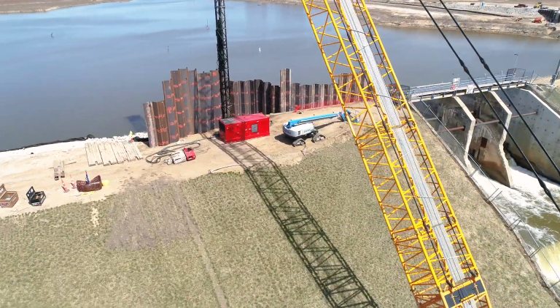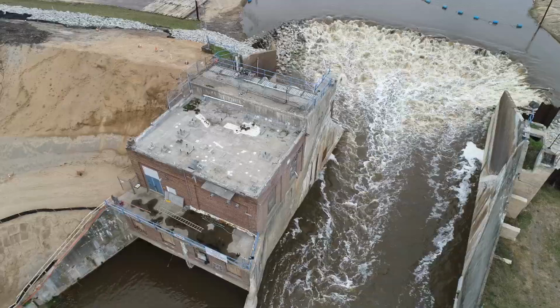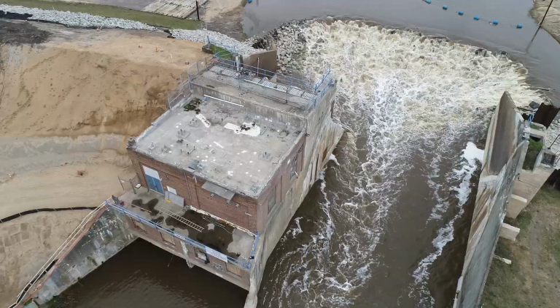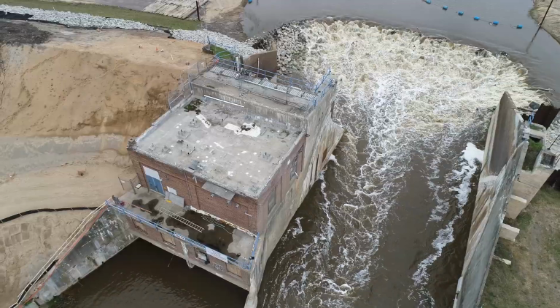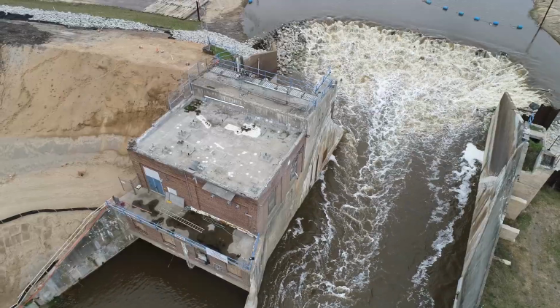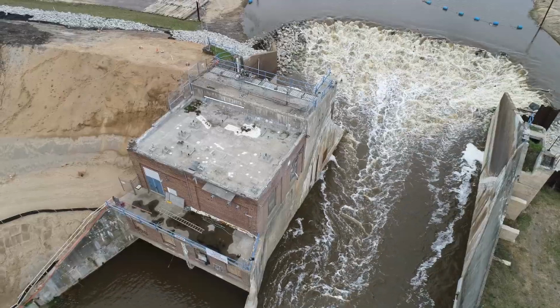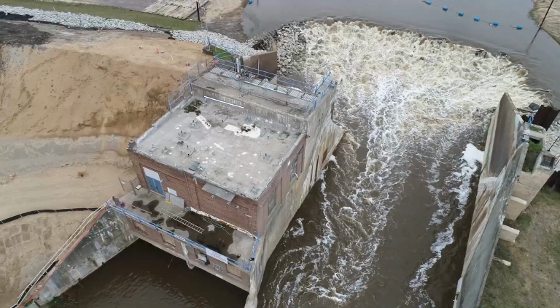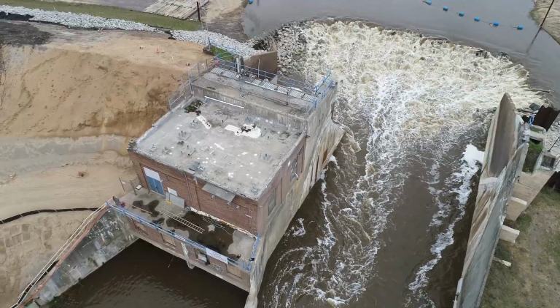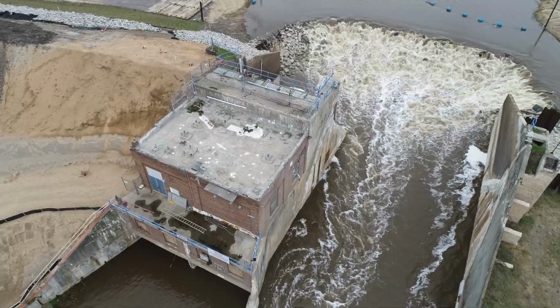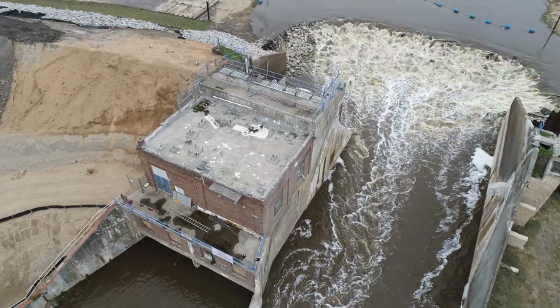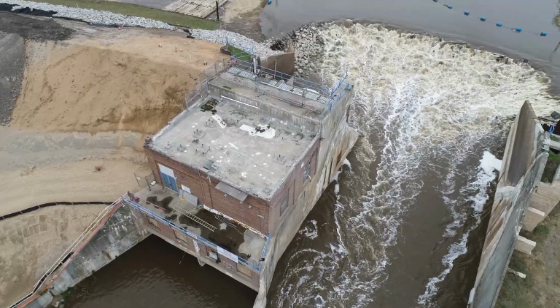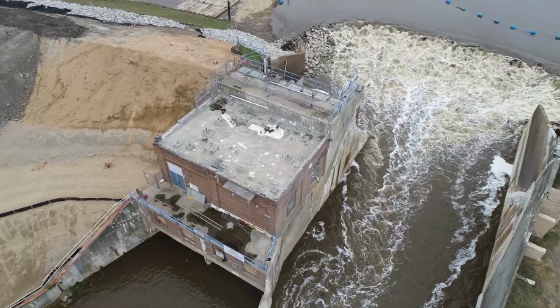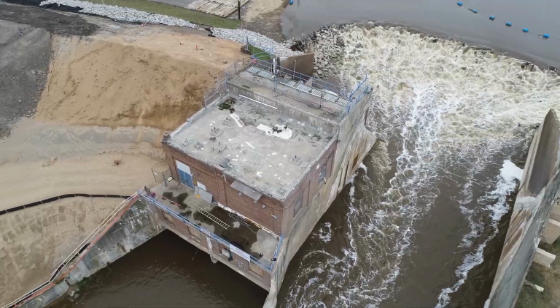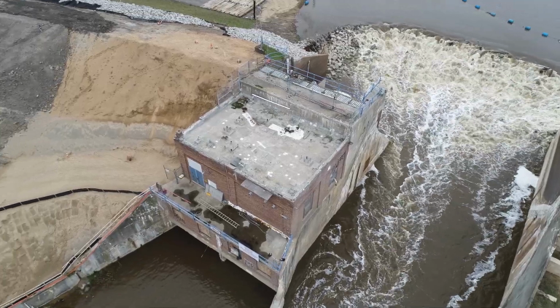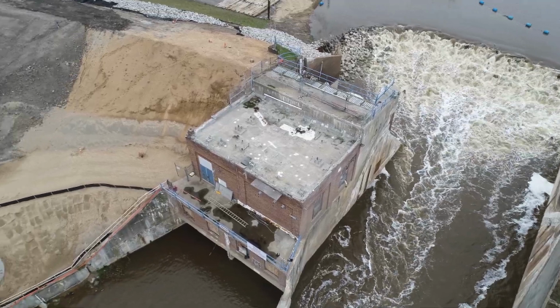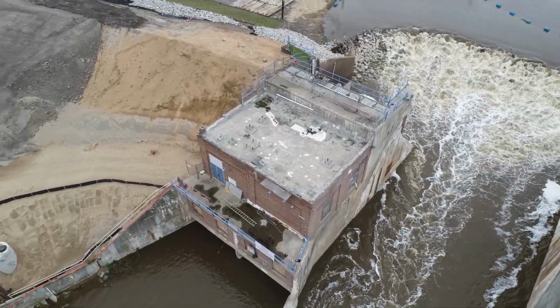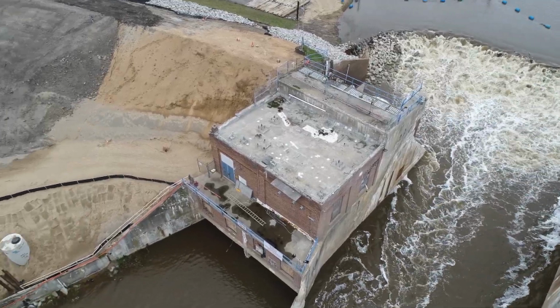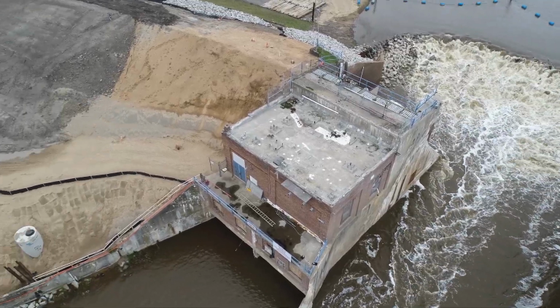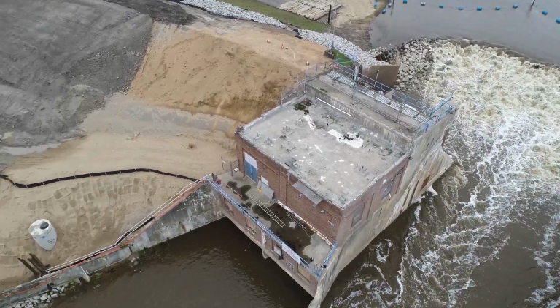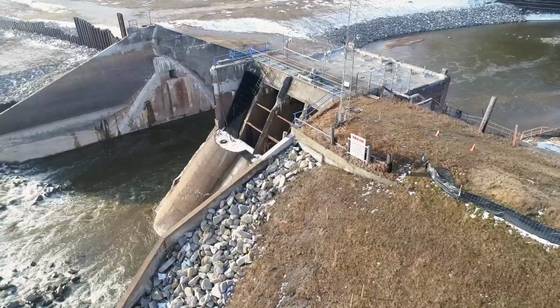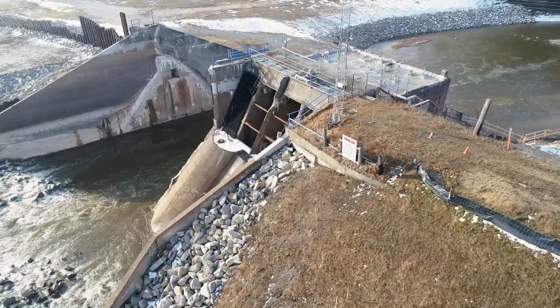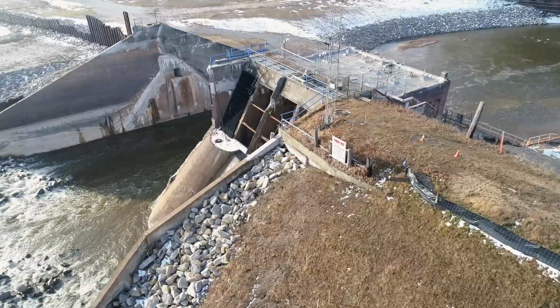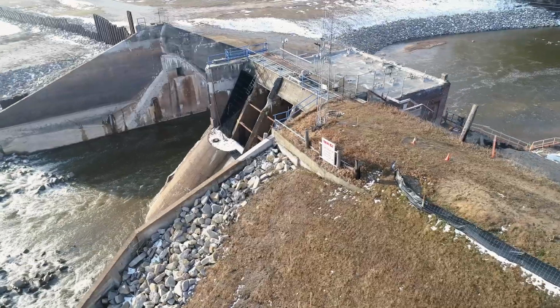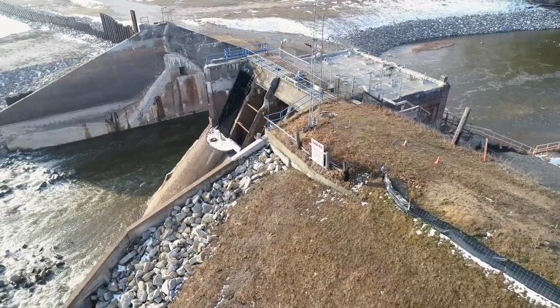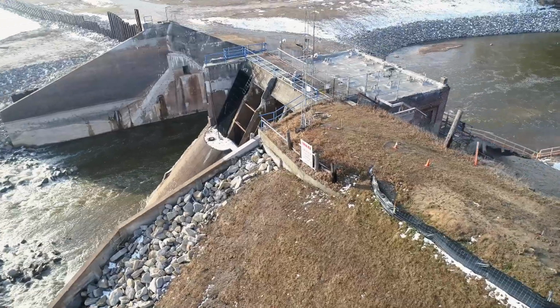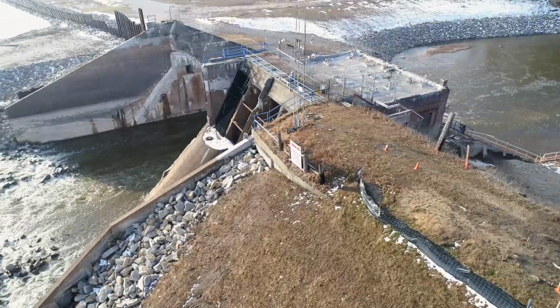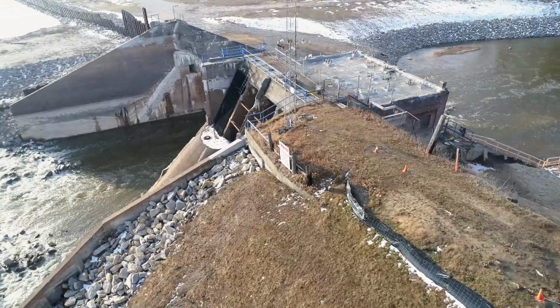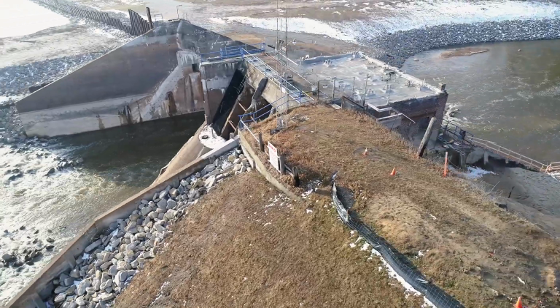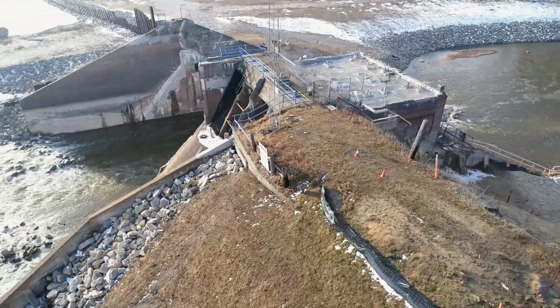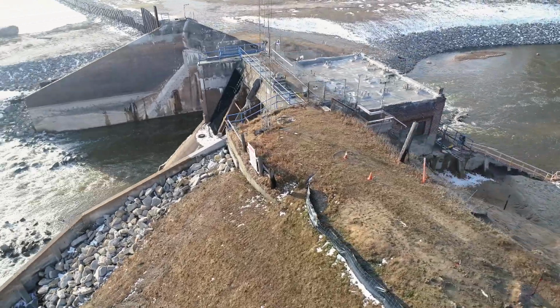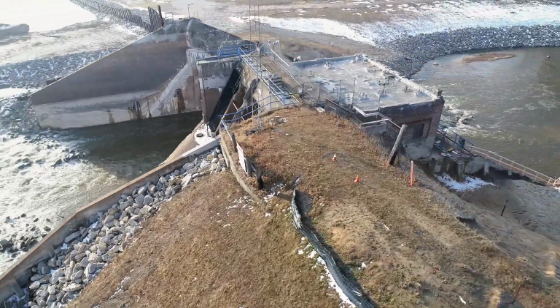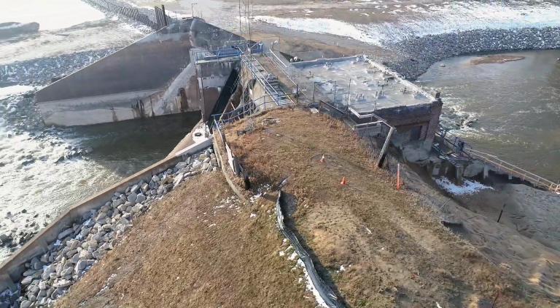The final phase of construction will consist of building the Tobacco Spillway and the Titabawassee Primary and Auxiliary Spillways.